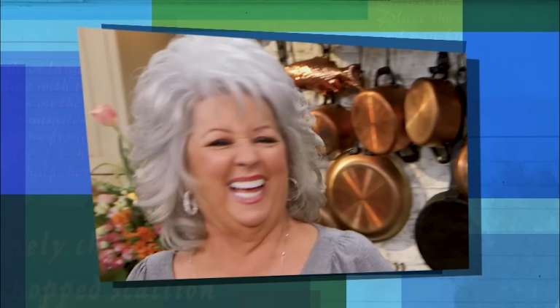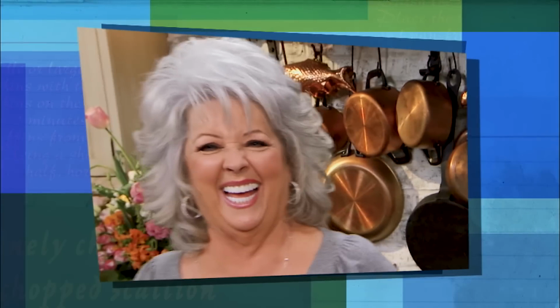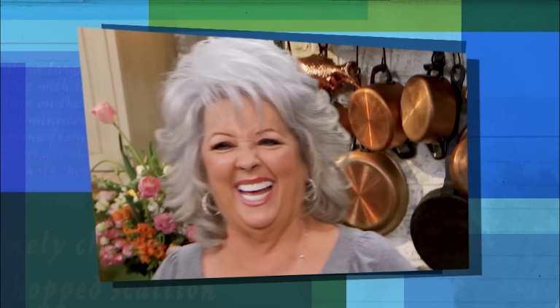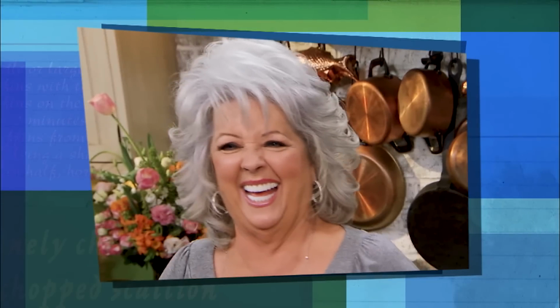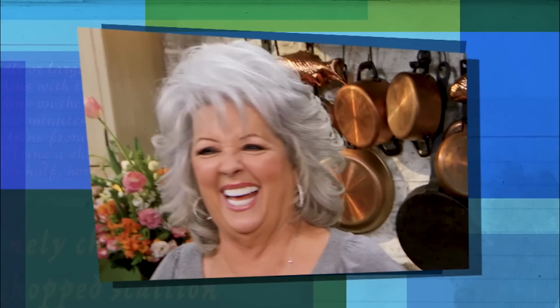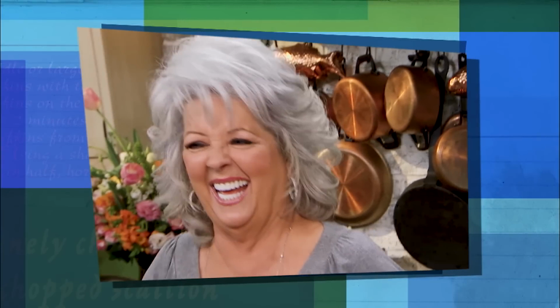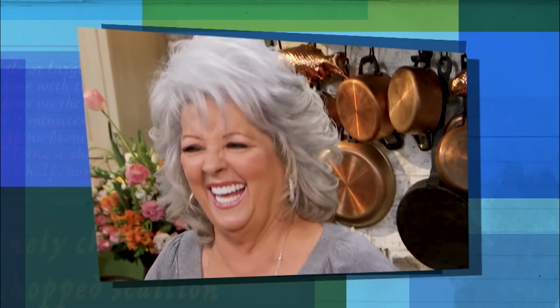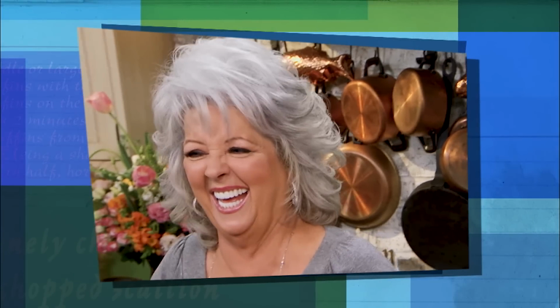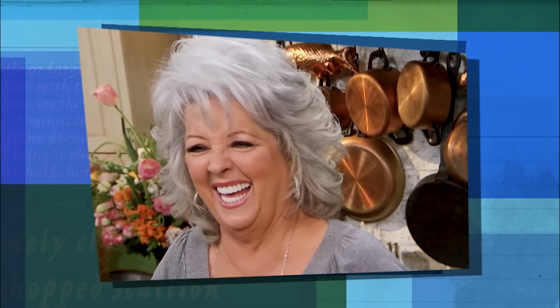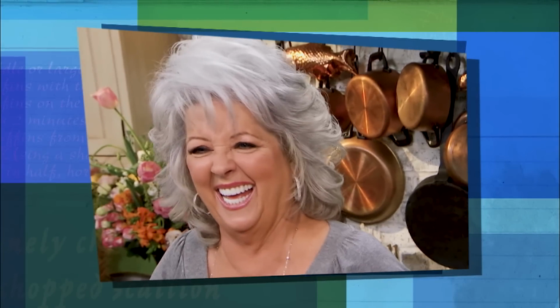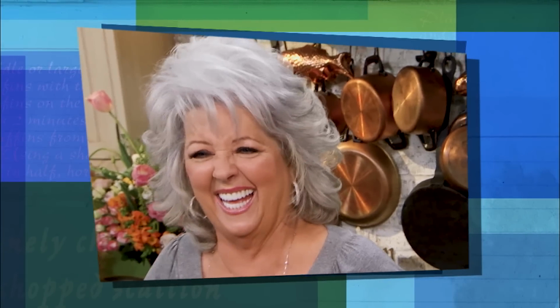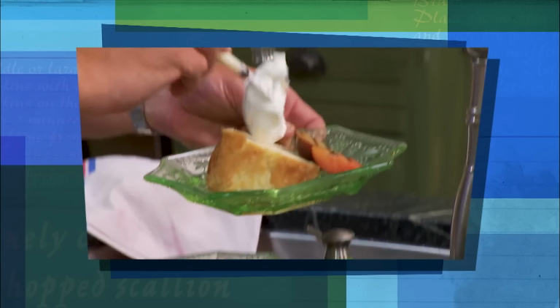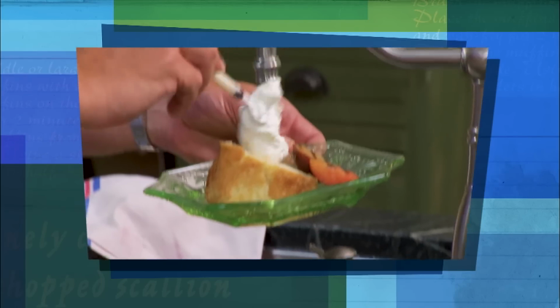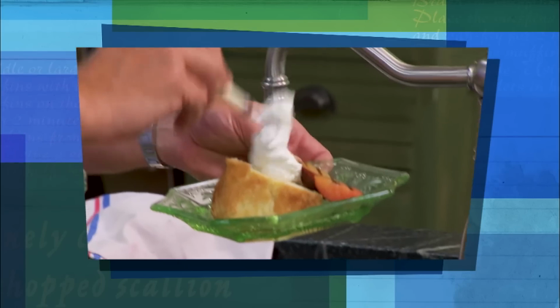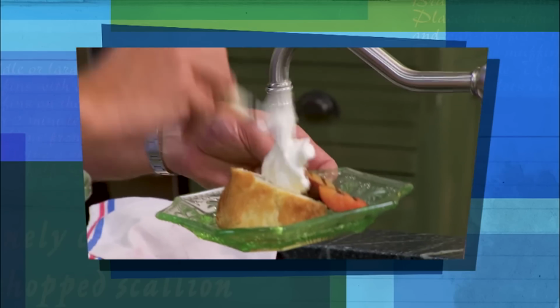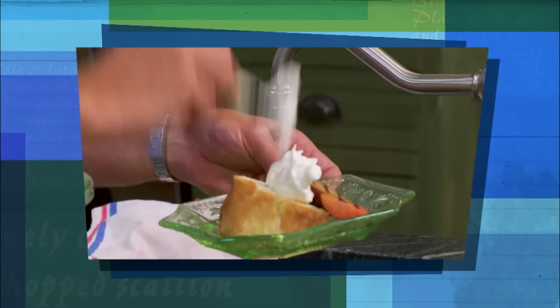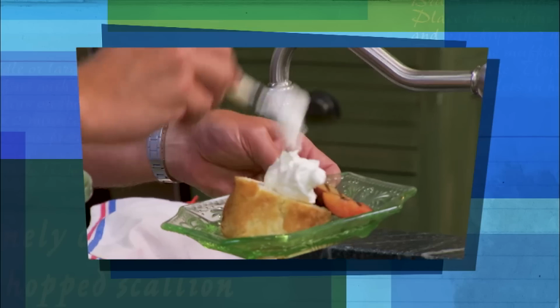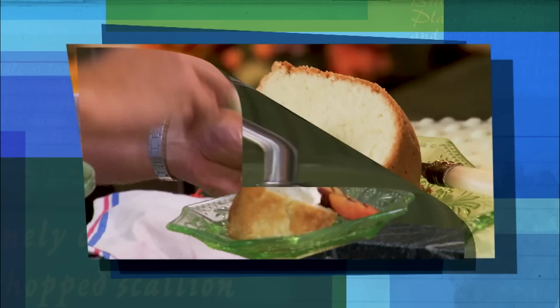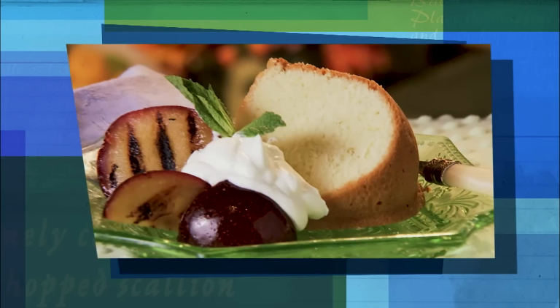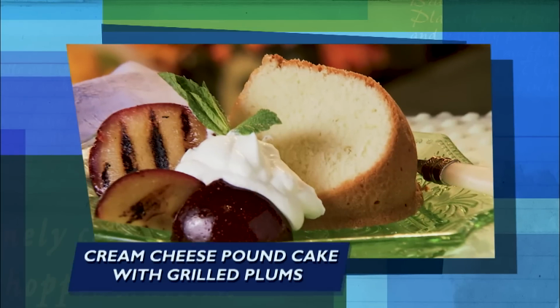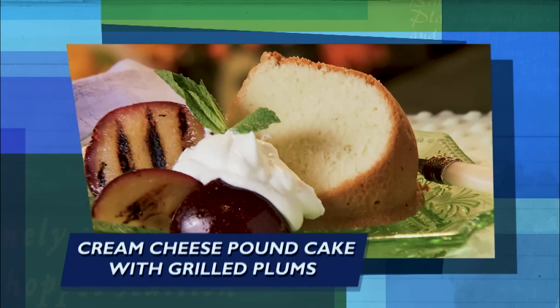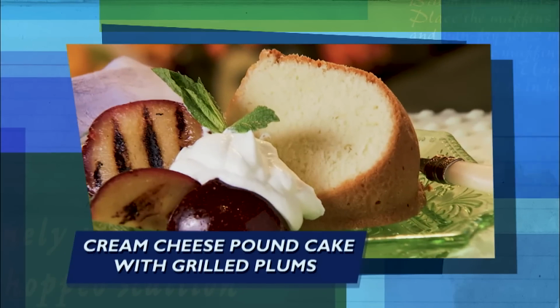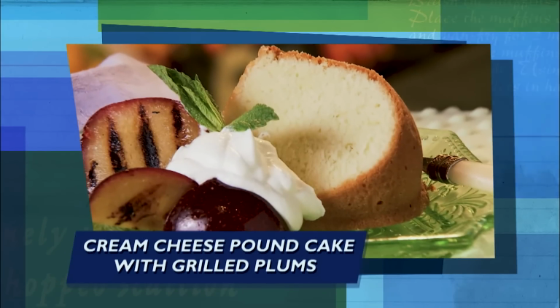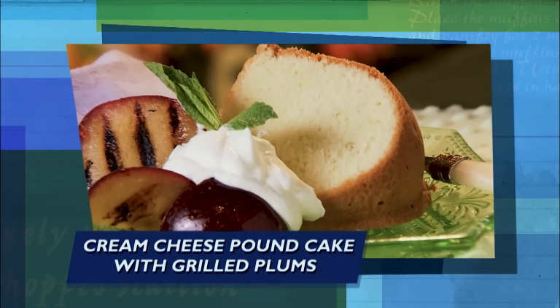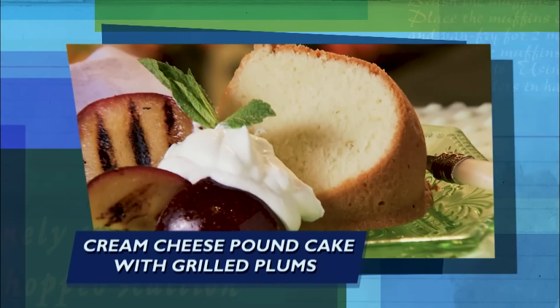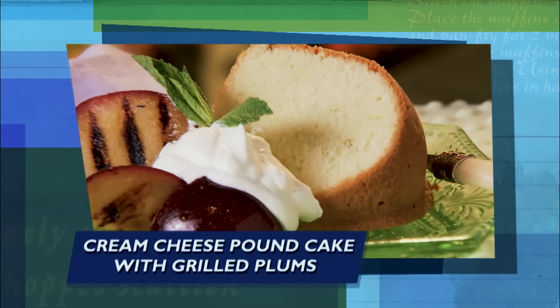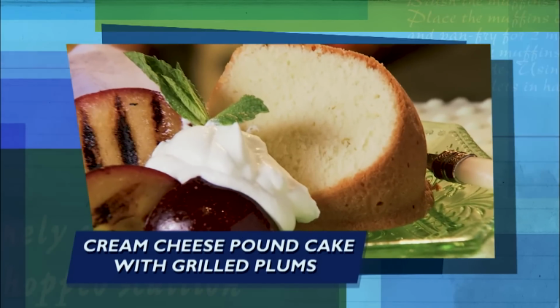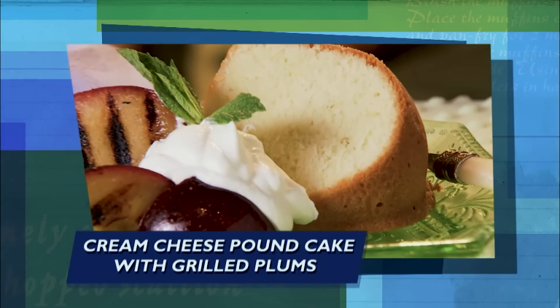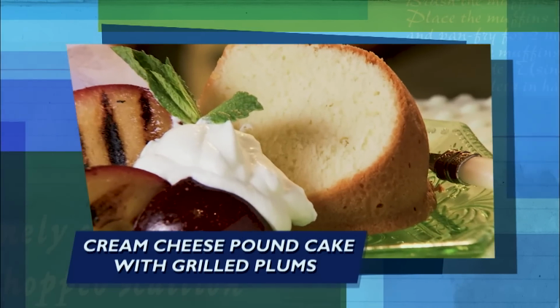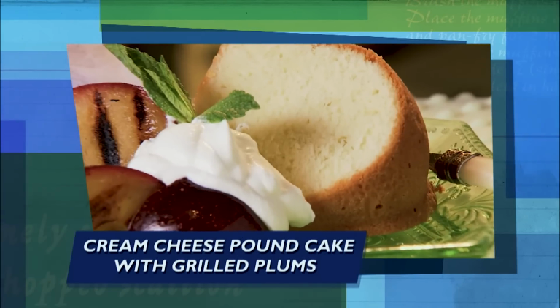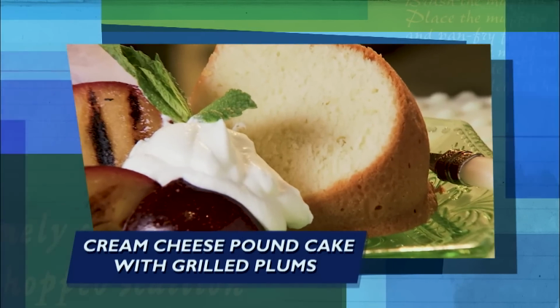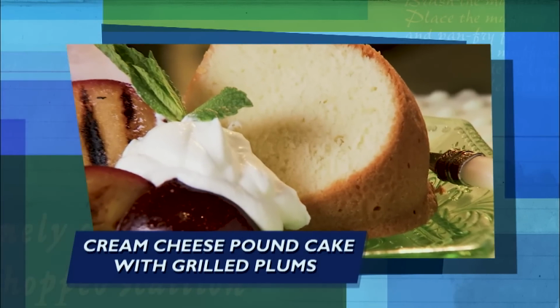Finally, the fun keeps going — help us finish our cream cheese pound cake with grilled plums.